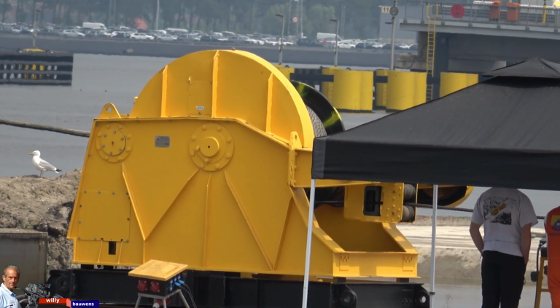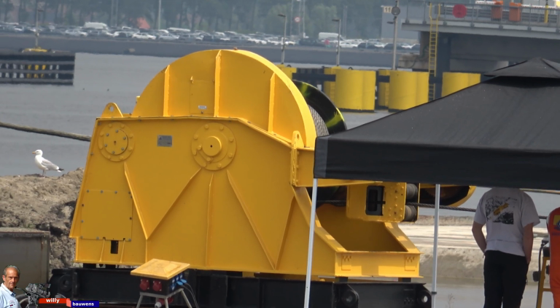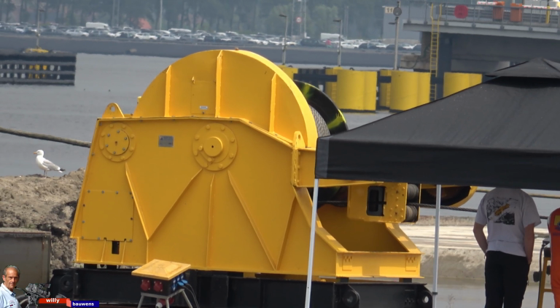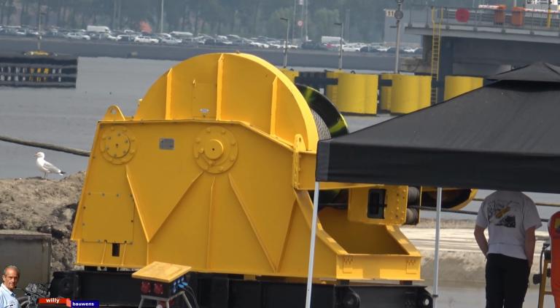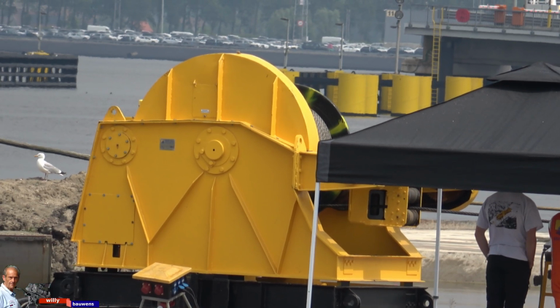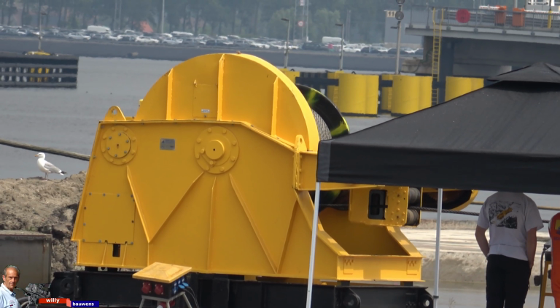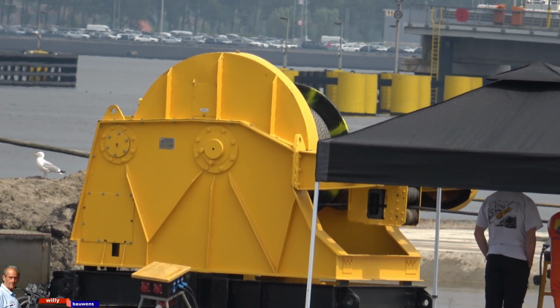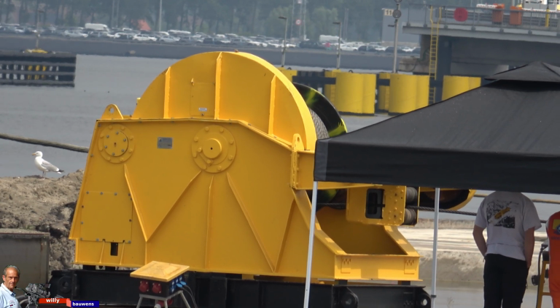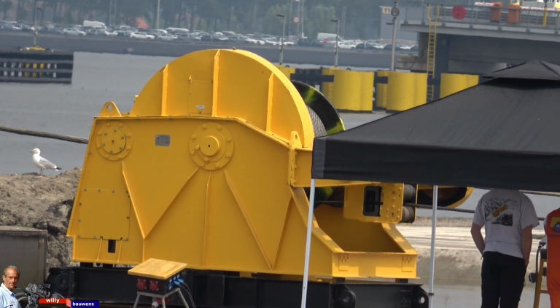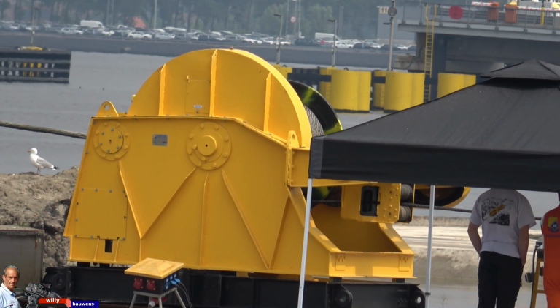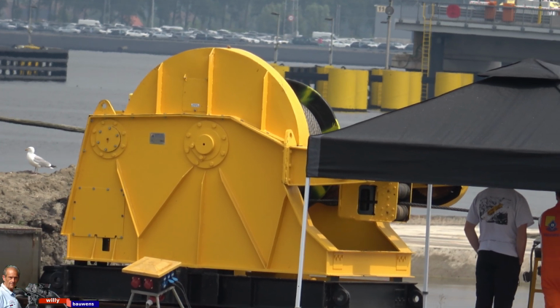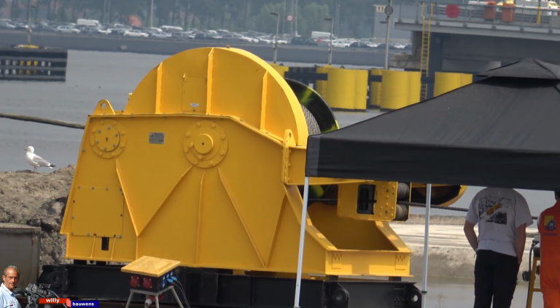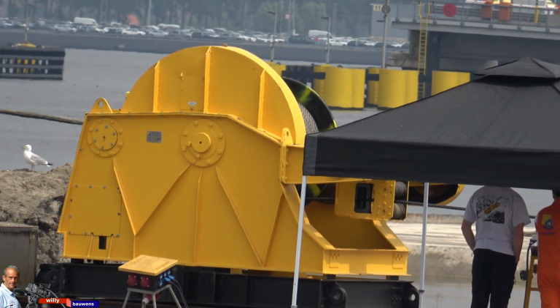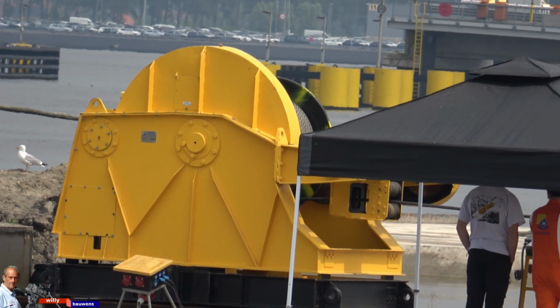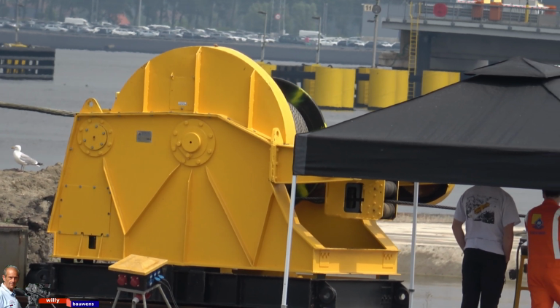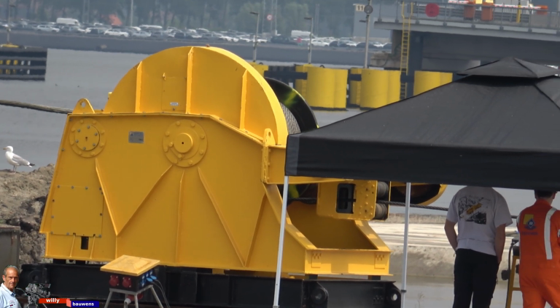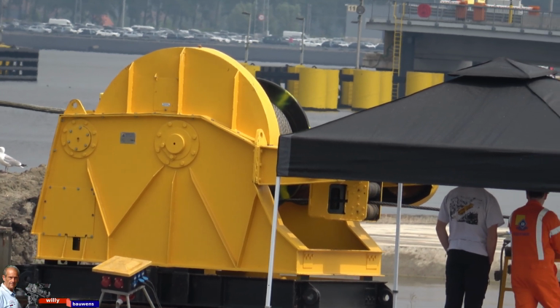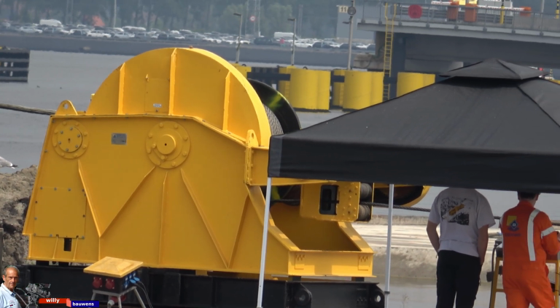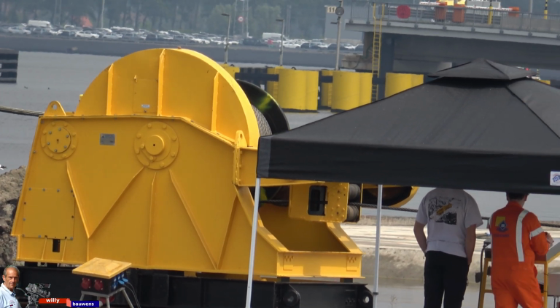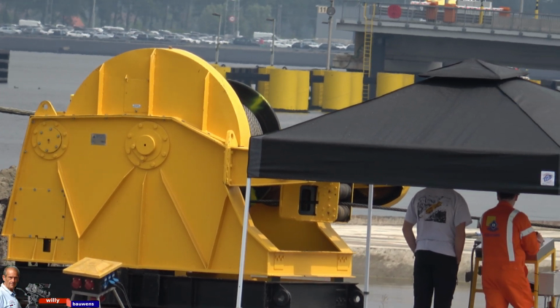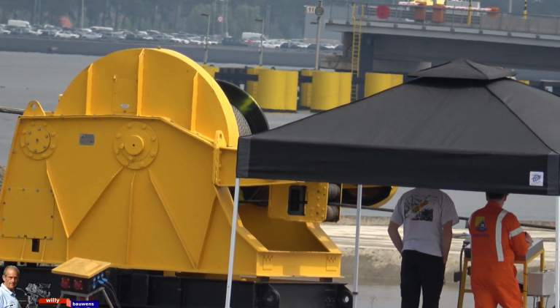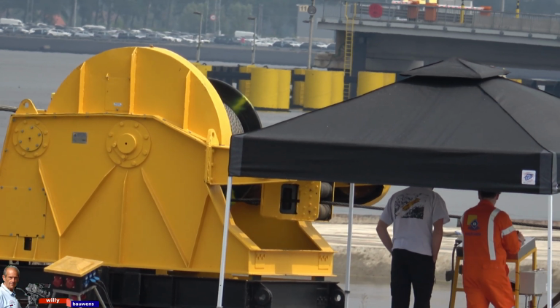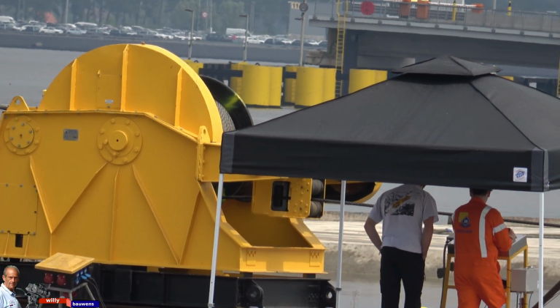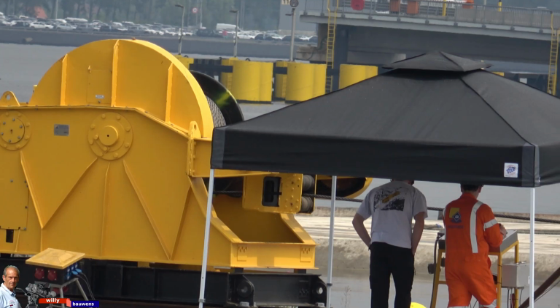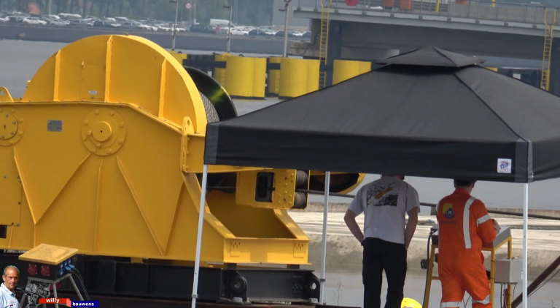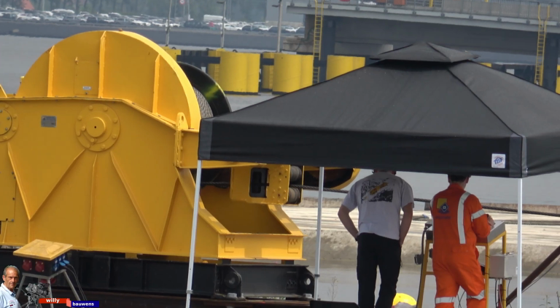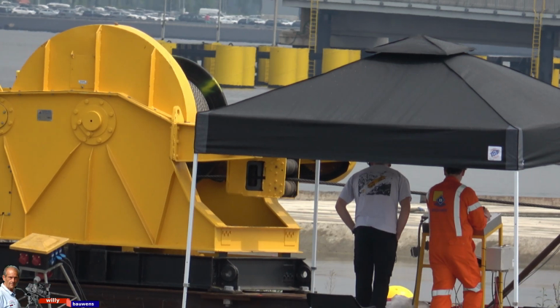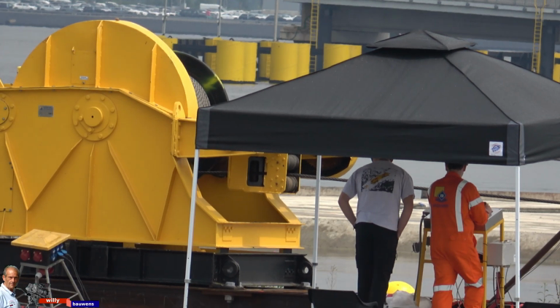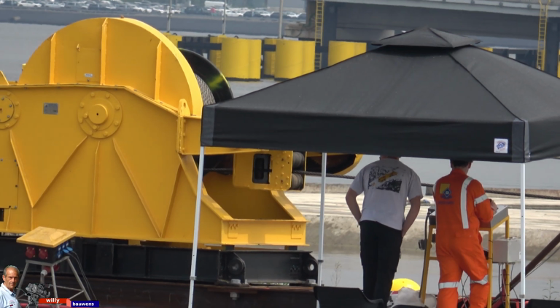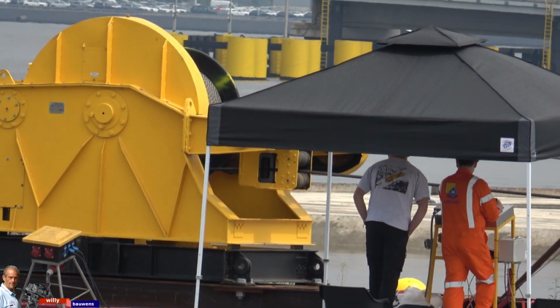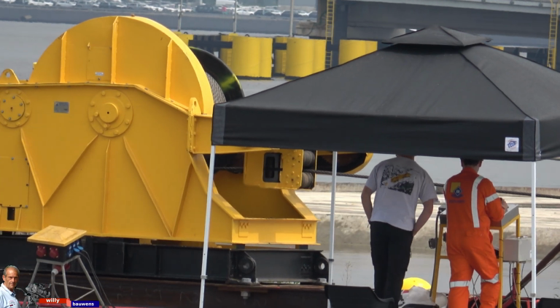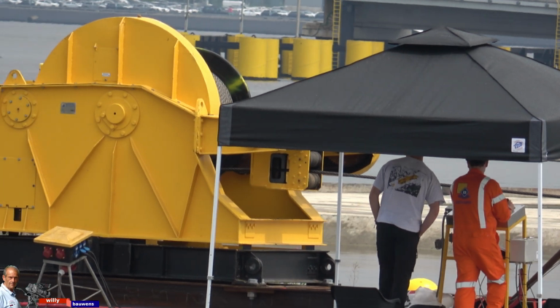These winches are used to pull the elements into place in the construction dock.